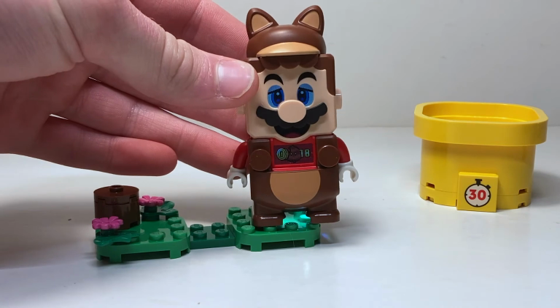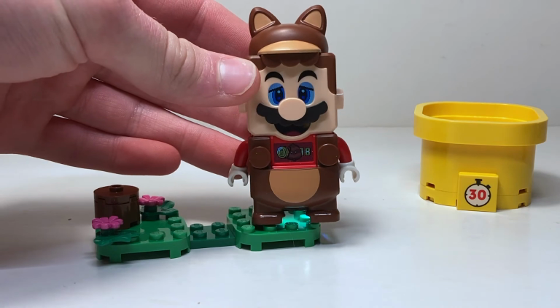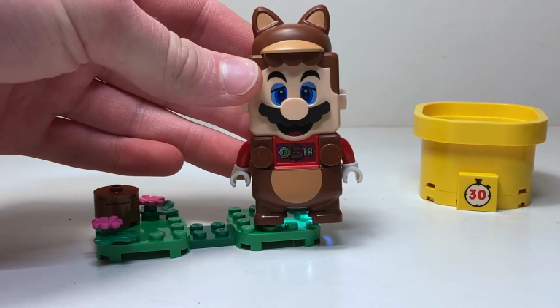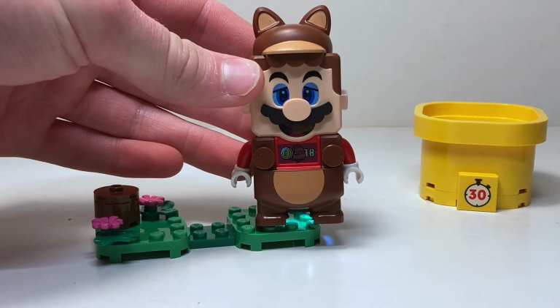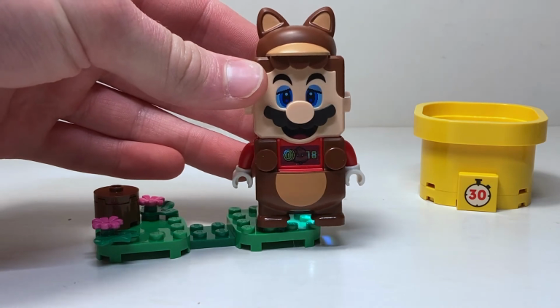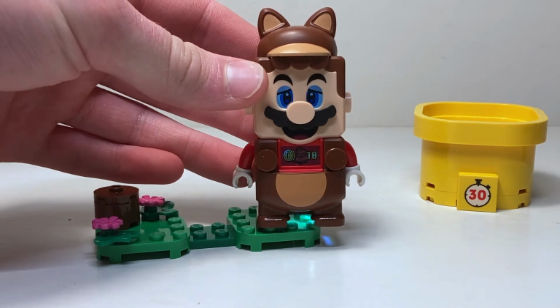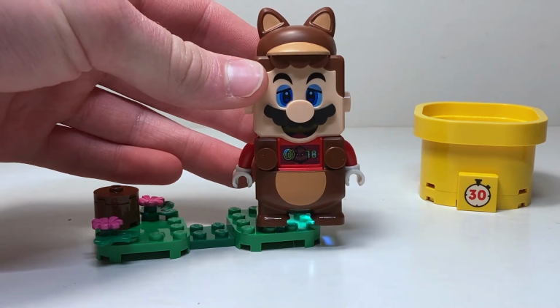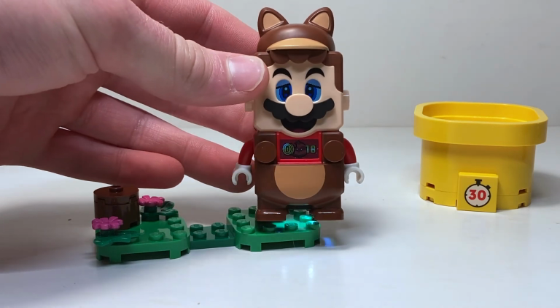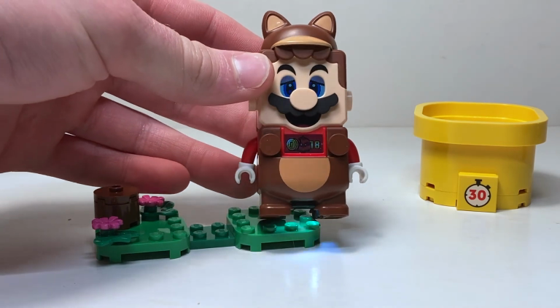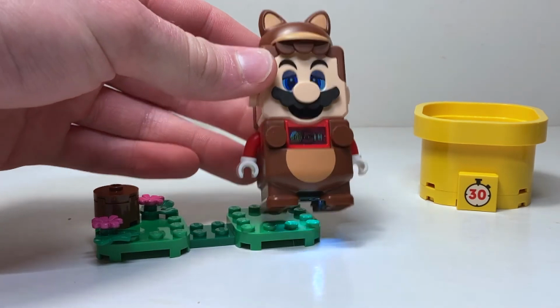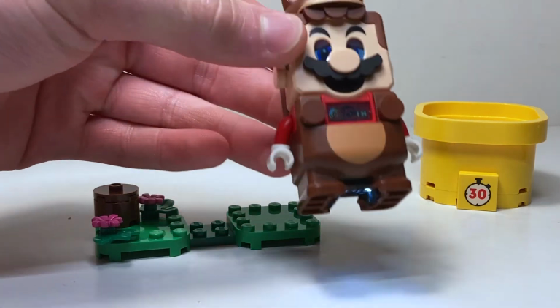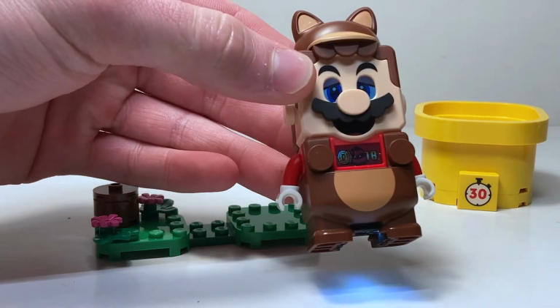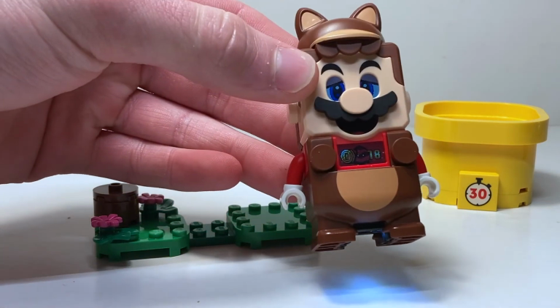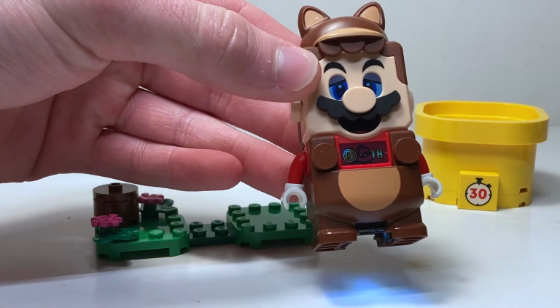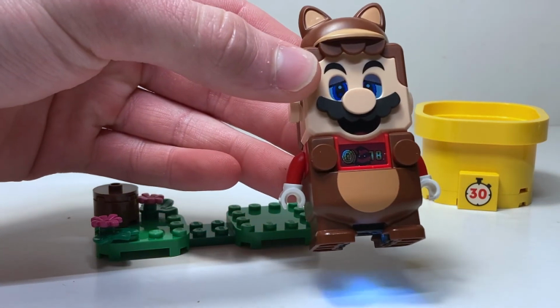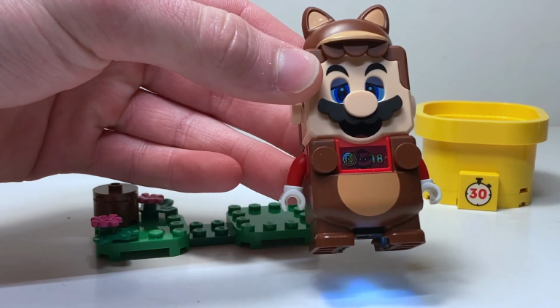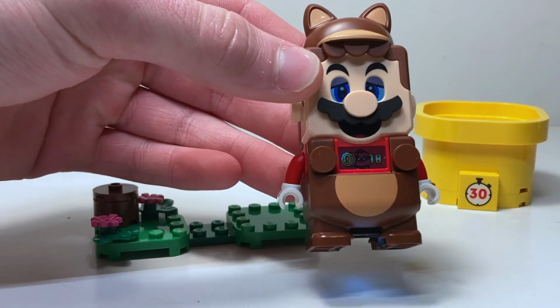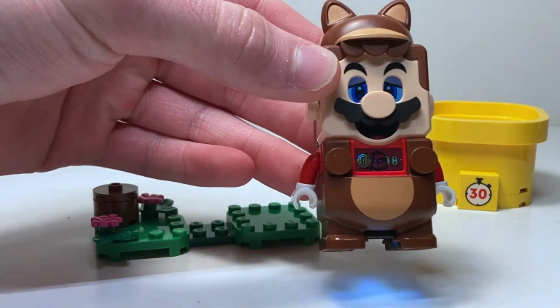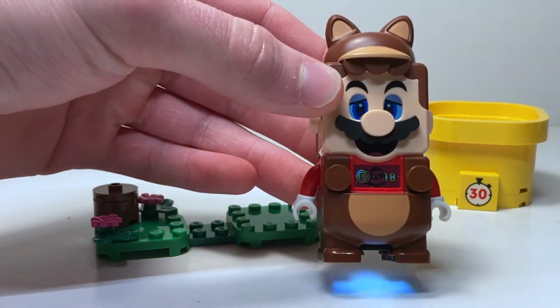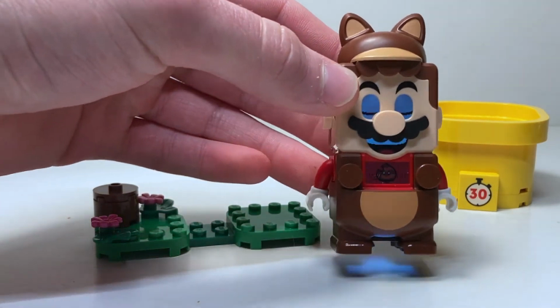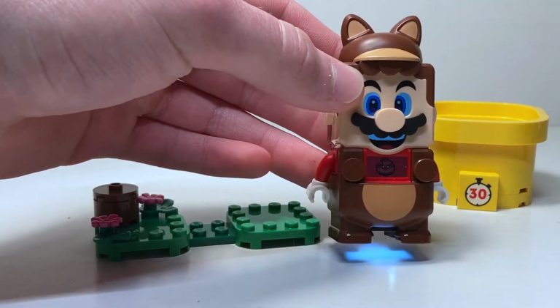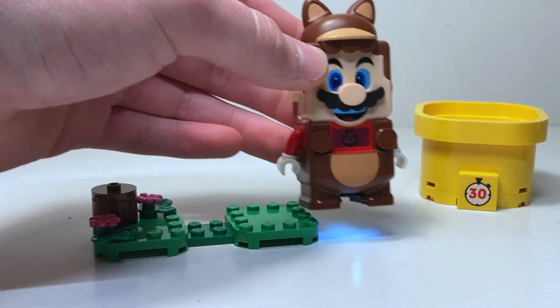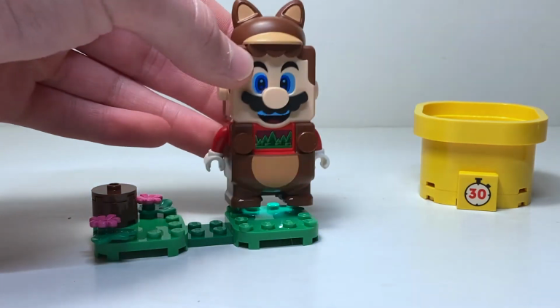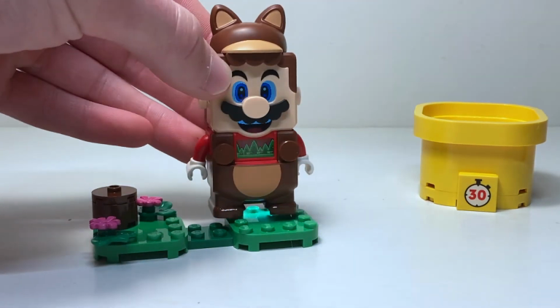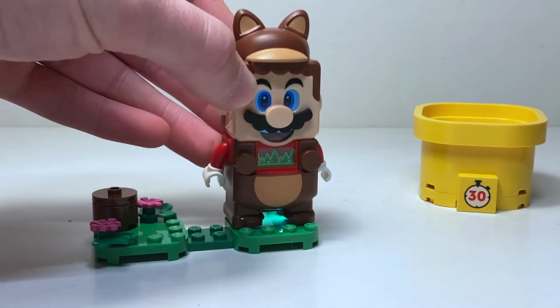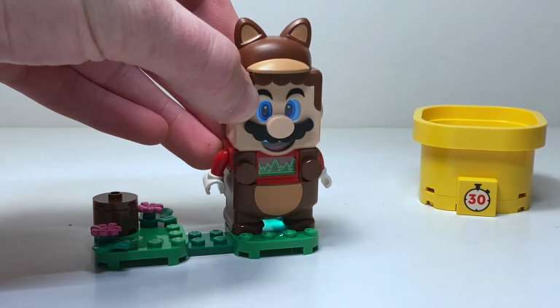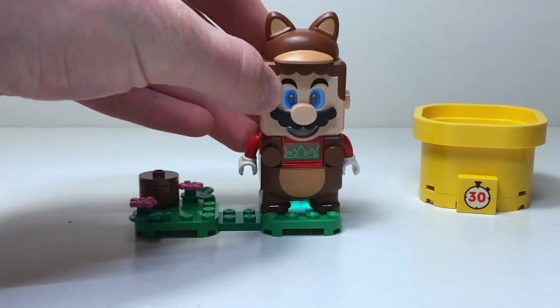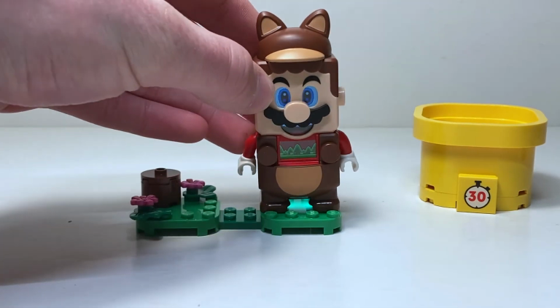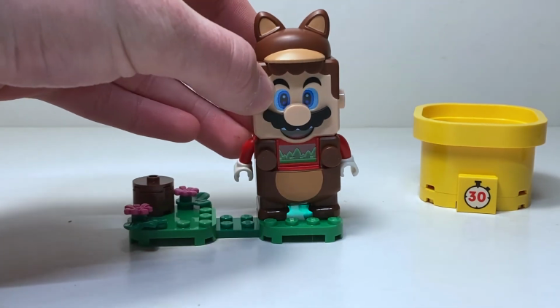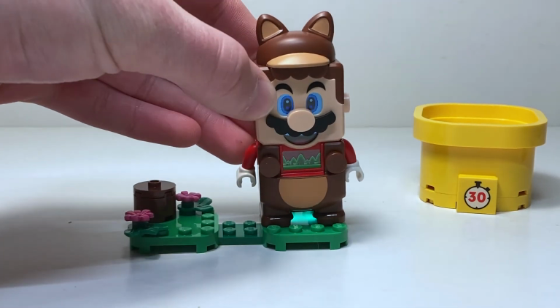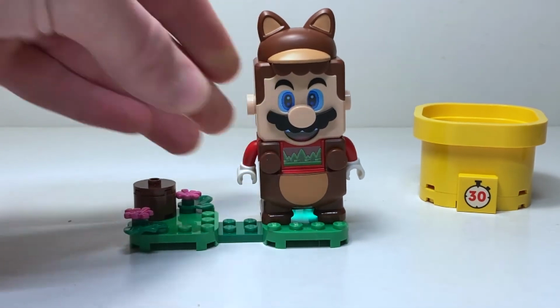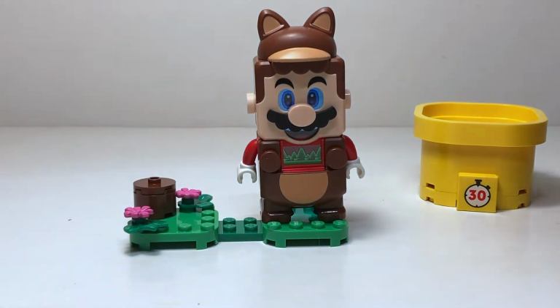And time's up. I got 18 coins in 30 seconds. Yeah, 18 coins. Honestly, not great.